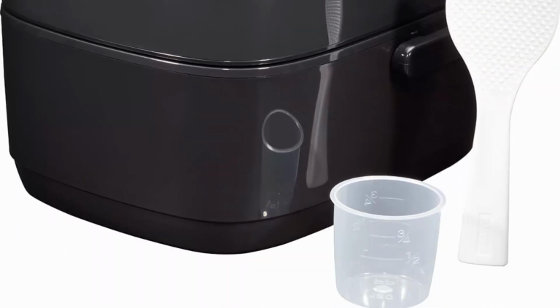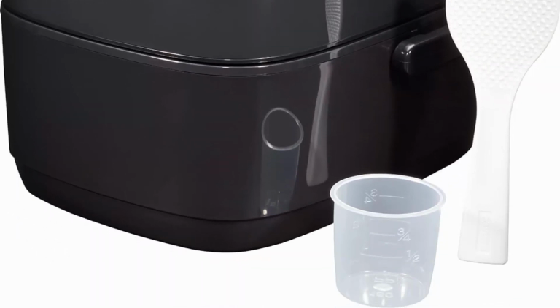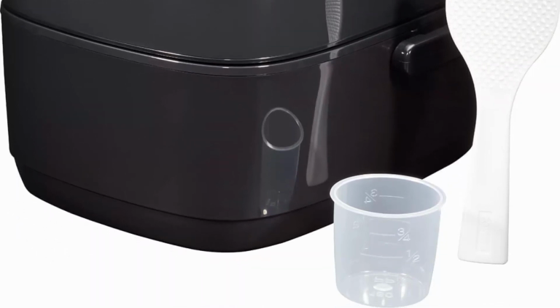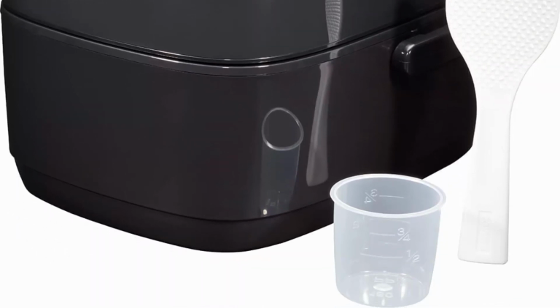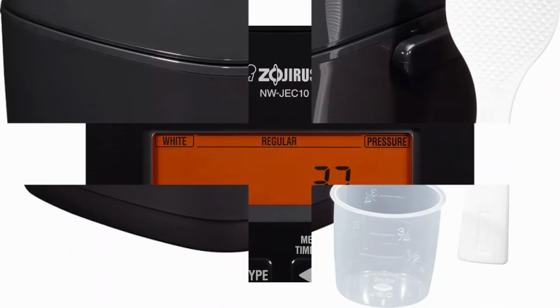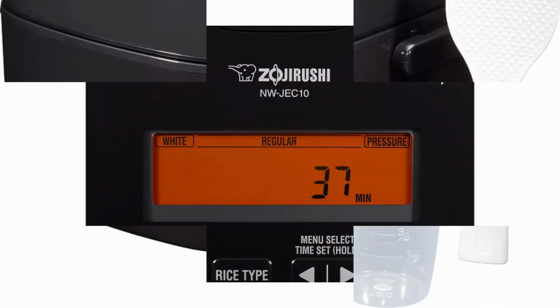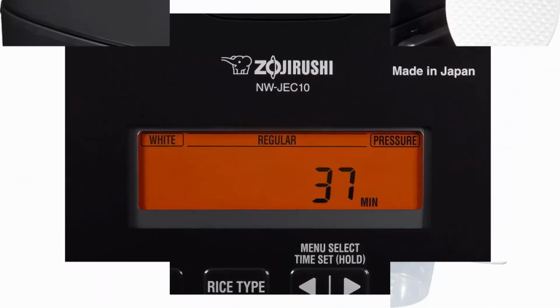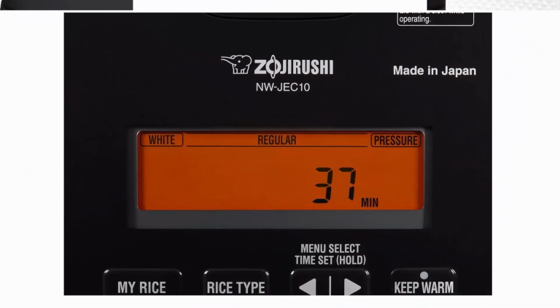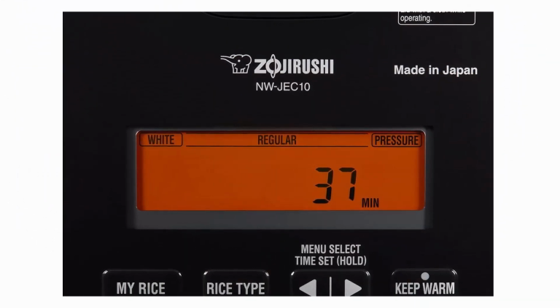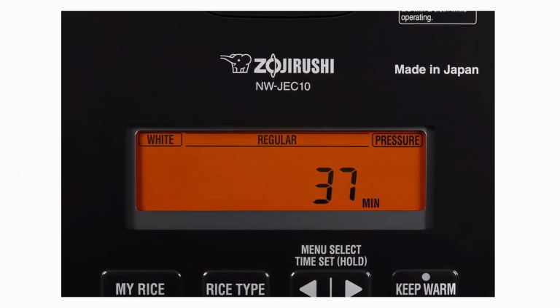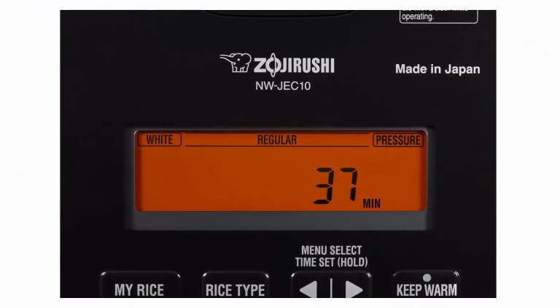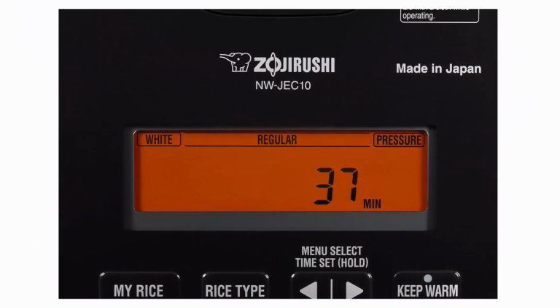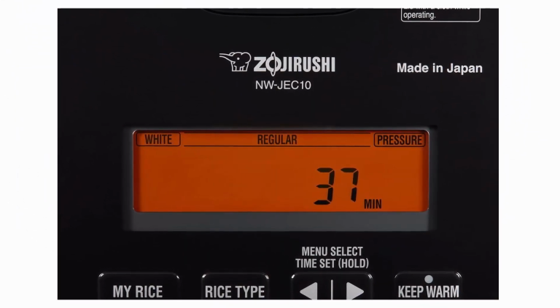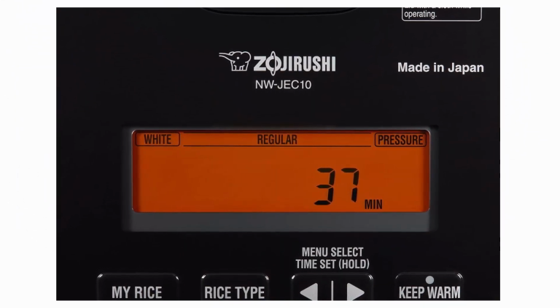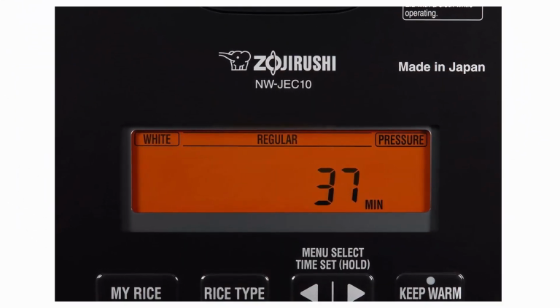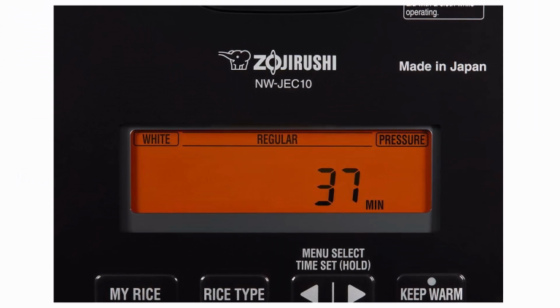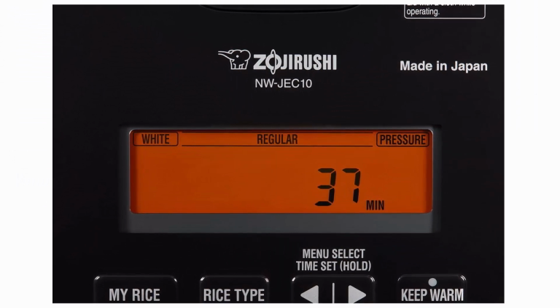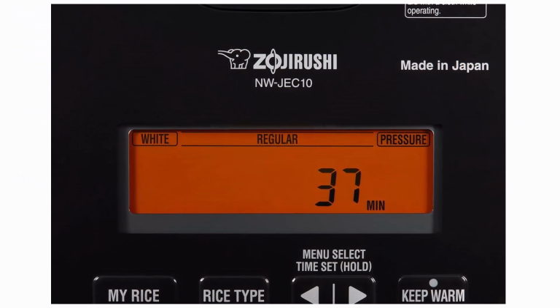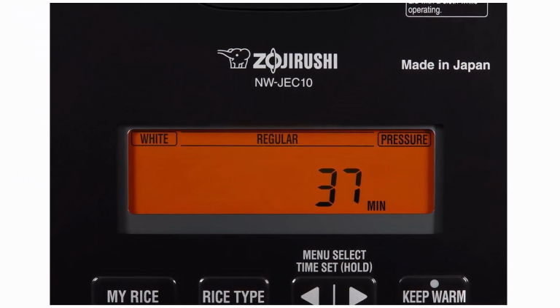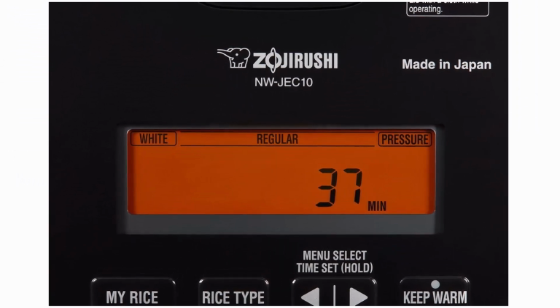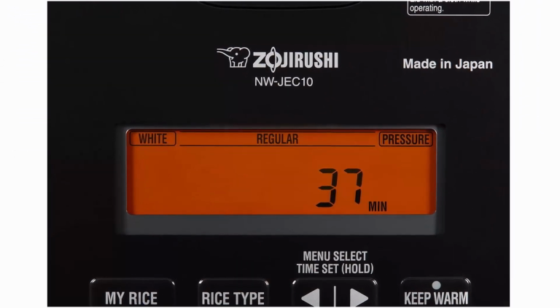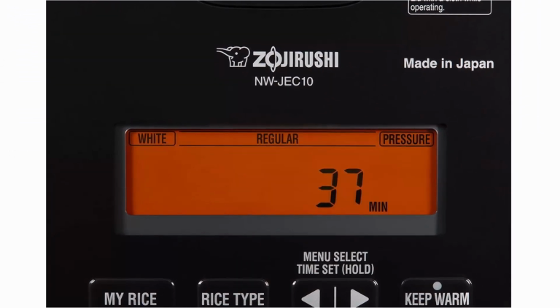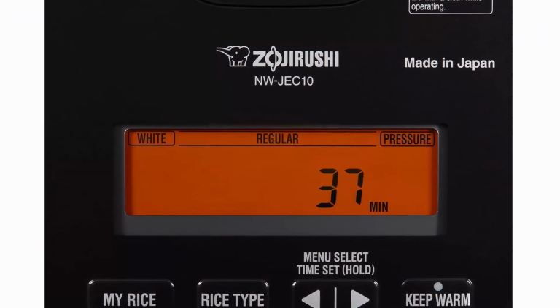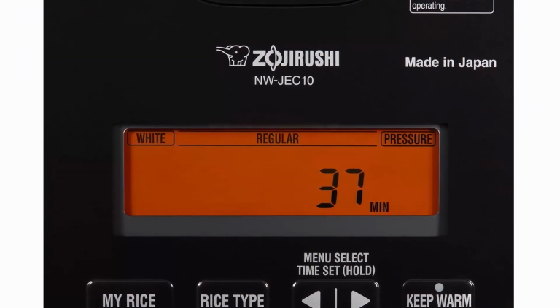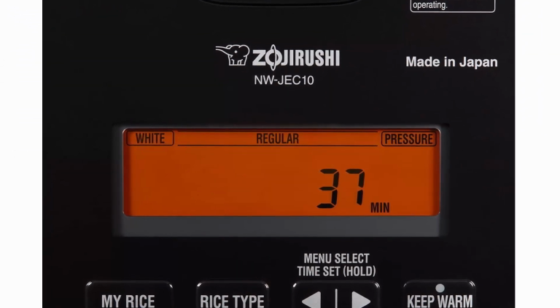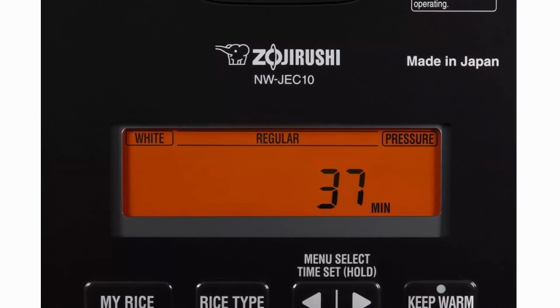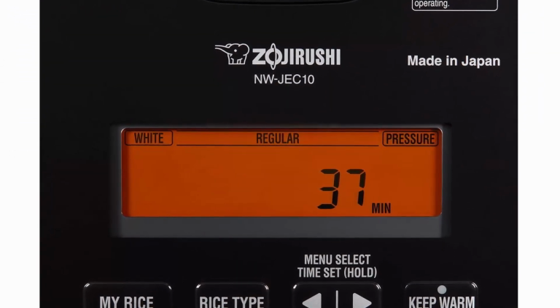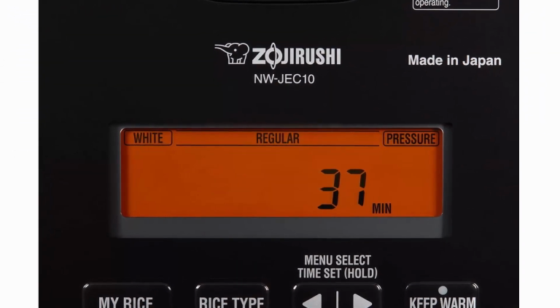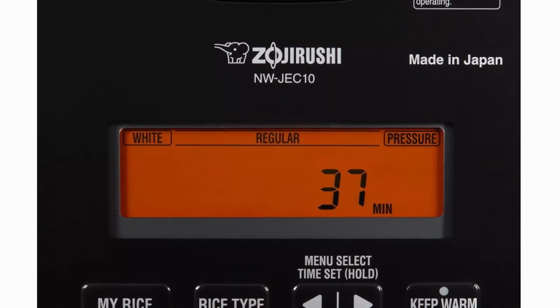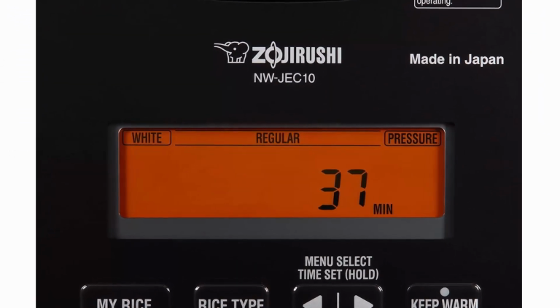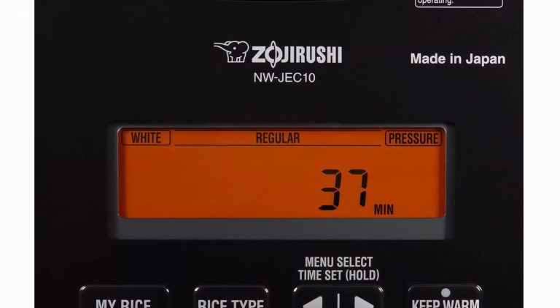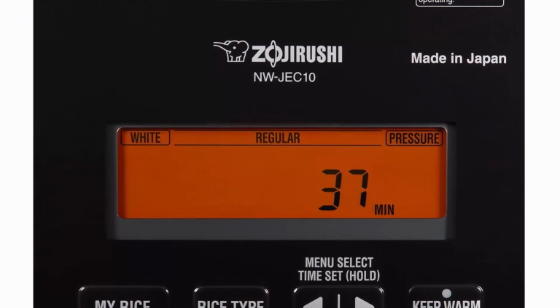Included components: Pressure Induction Heating Rice Cooker, Rice Spatula, Self-Standing Spatula Holder, and Measuring Cup.